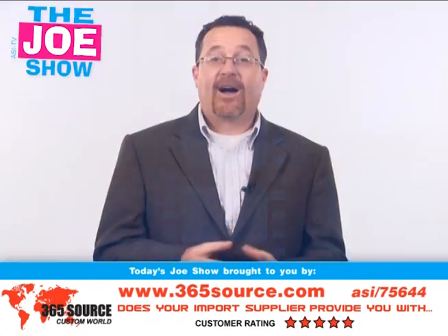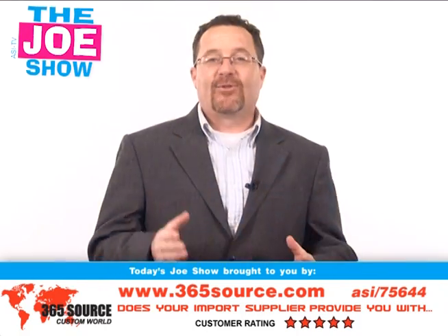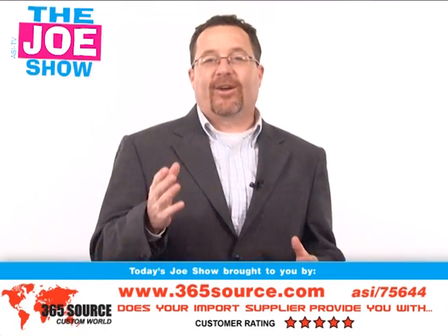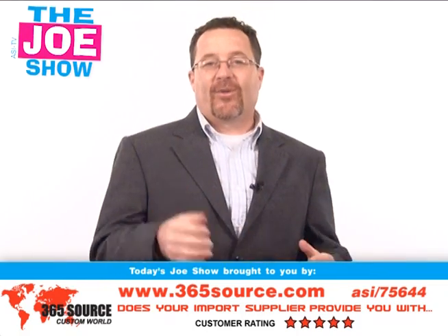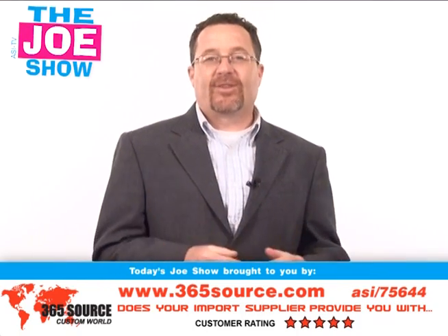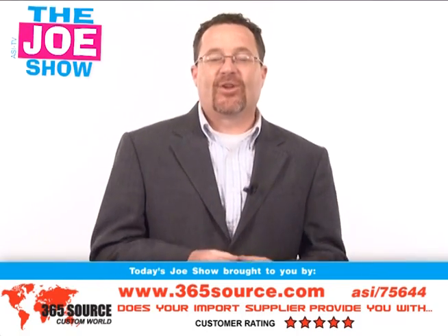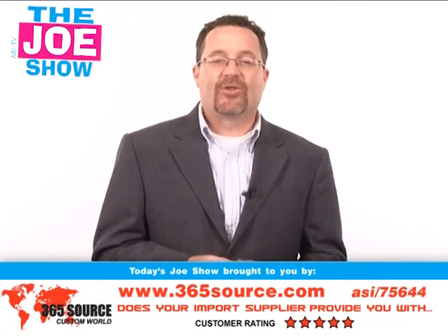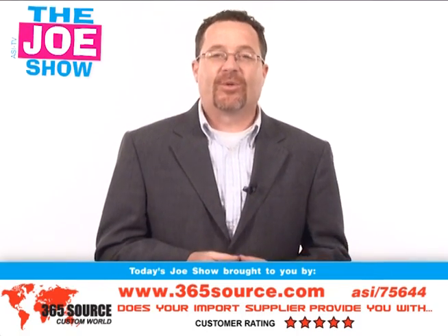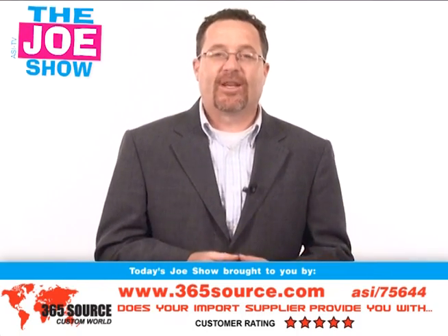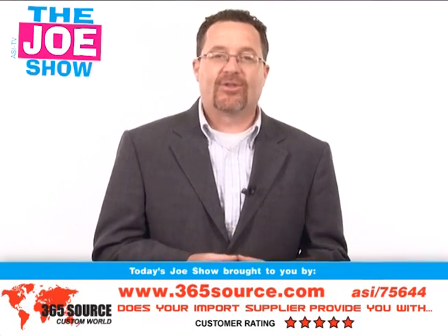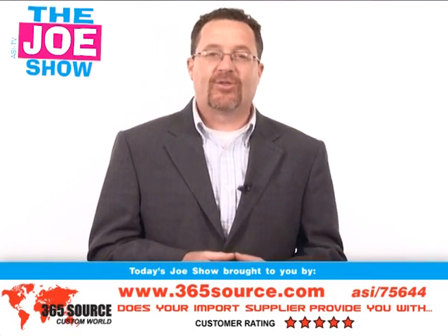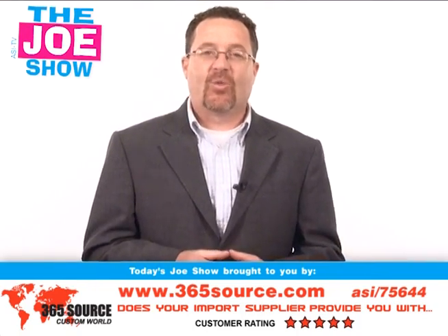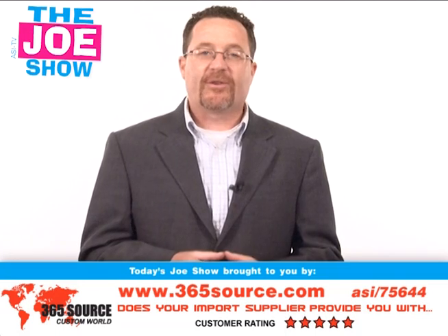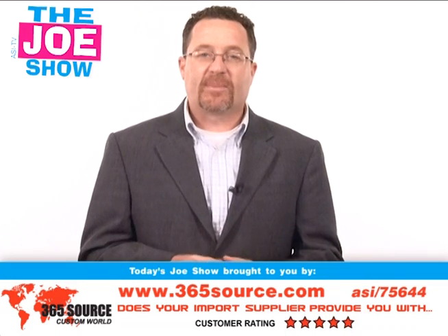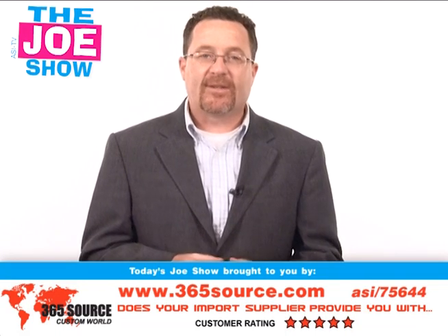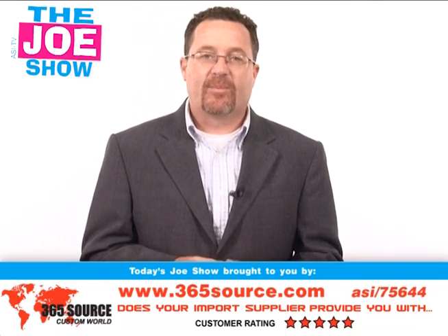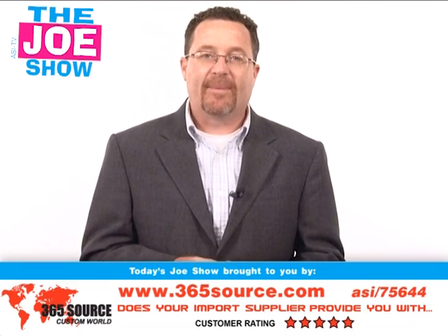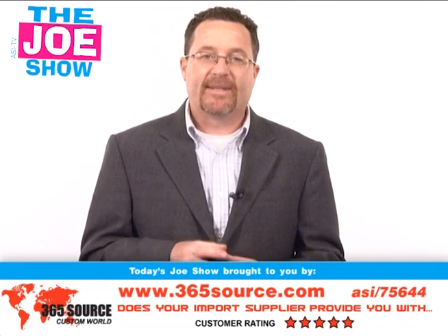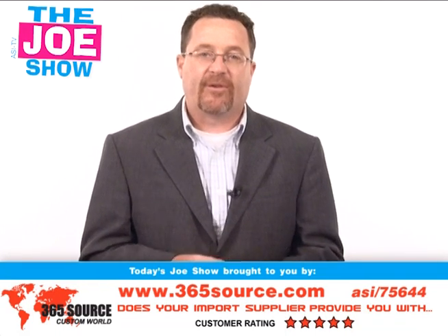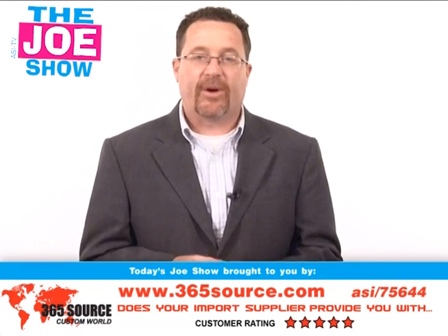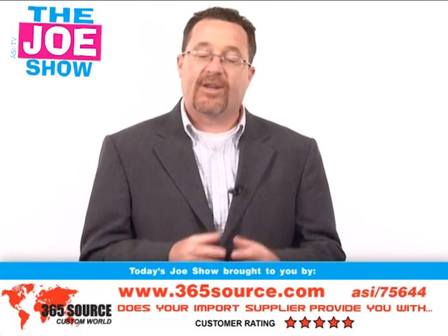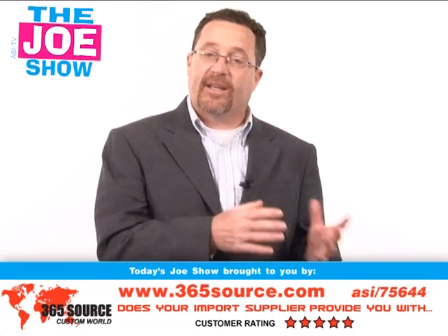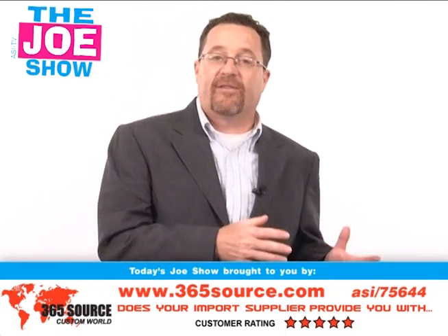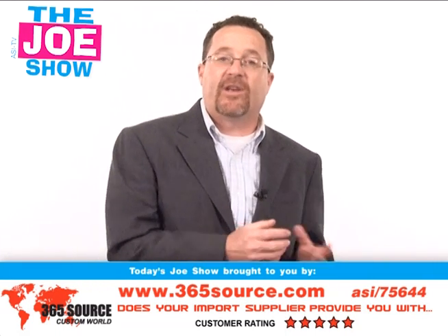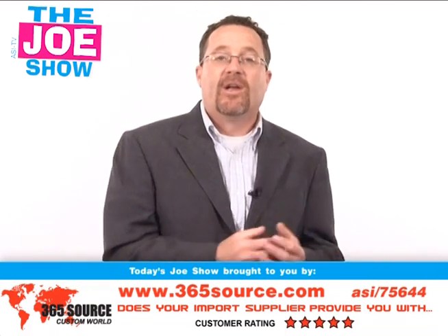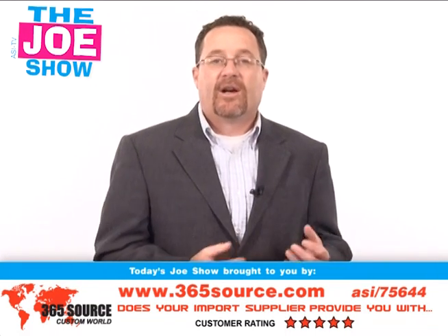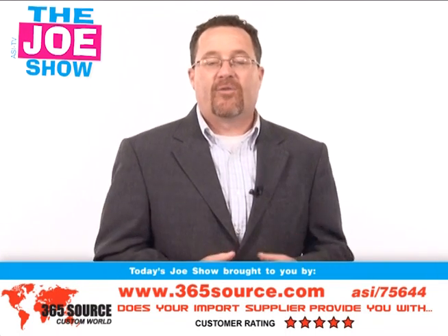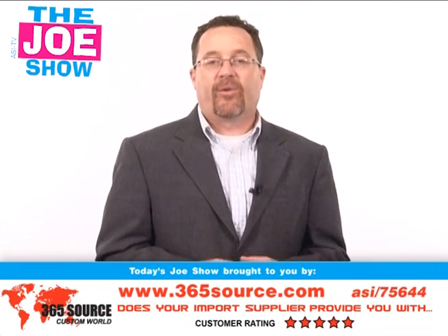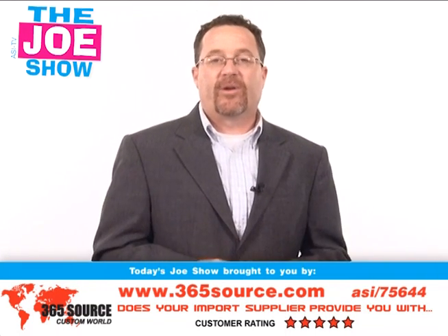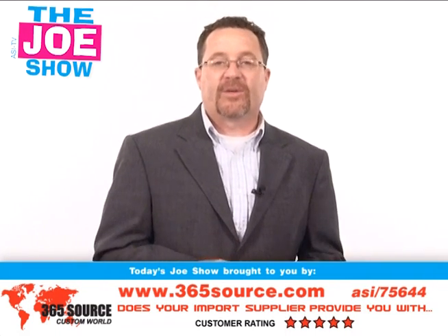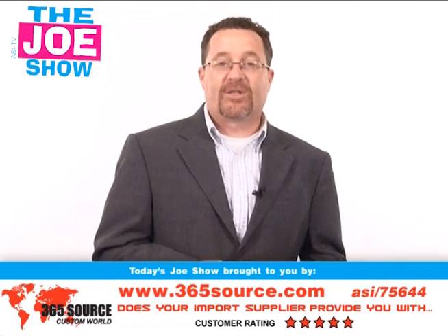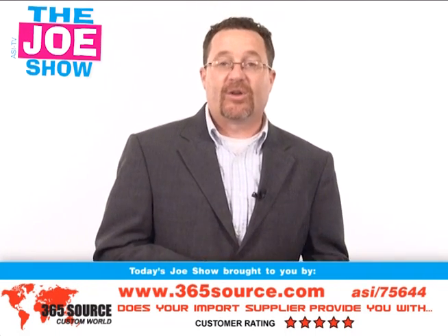Hi, I'm Joe Hale. You're watching The Joe Show. On today's Joe Show, we are sponsored by Pacific Braids. Now, at the end of the video, I have one of their products I want to show you.